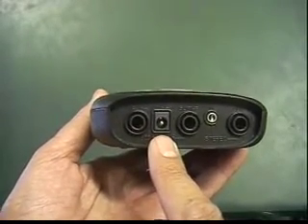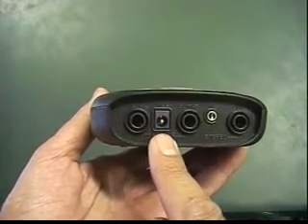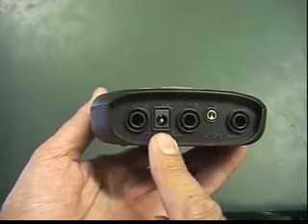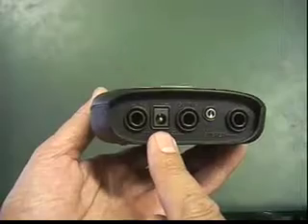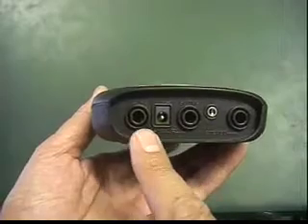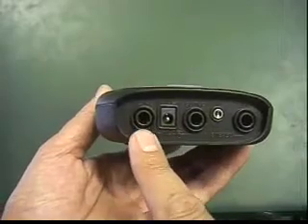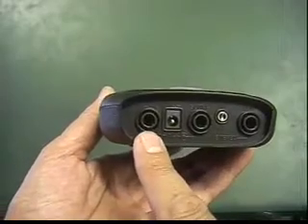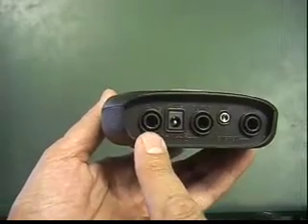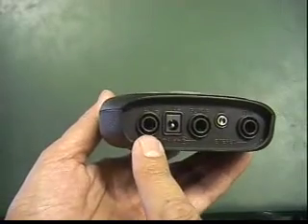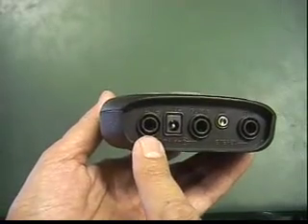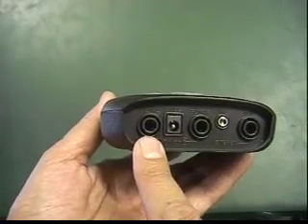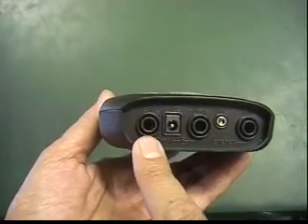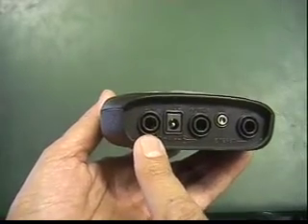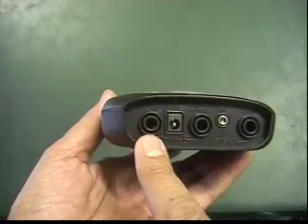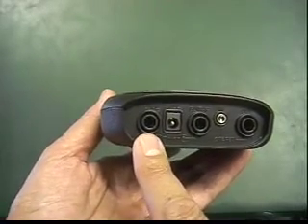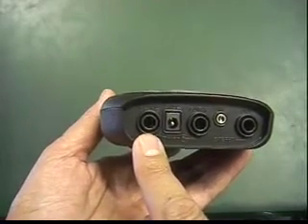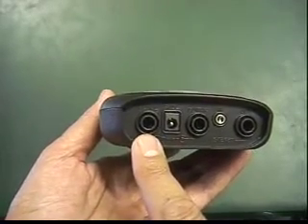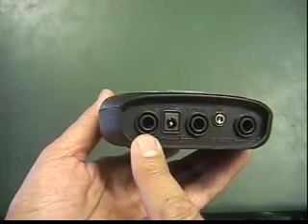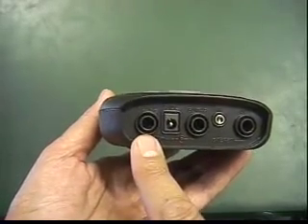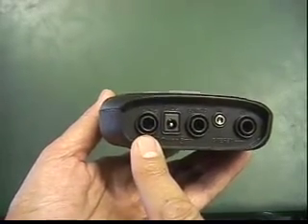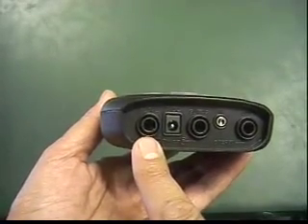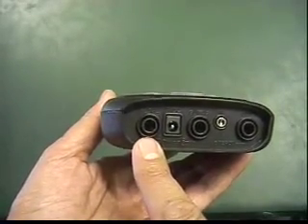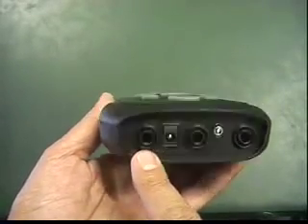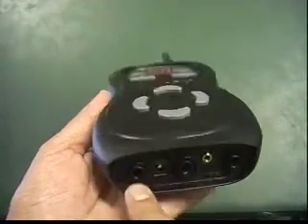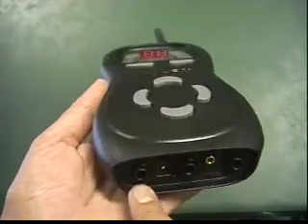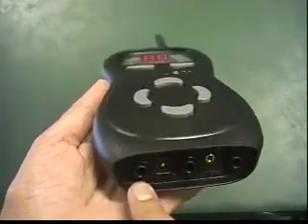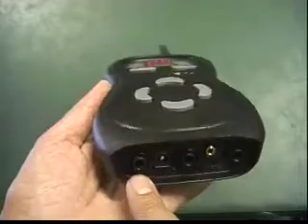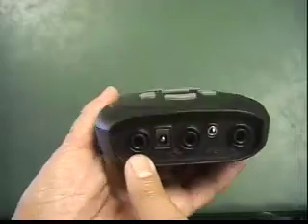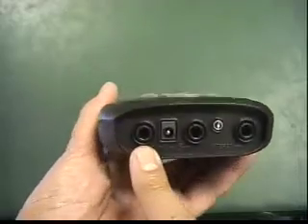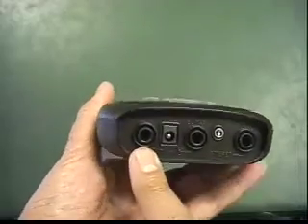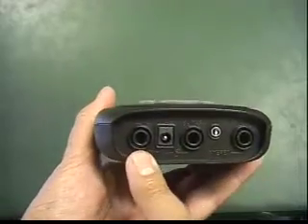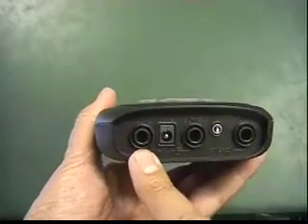The last input on the left is the pedal jack. This is where you plug in your volume or wah pedal.